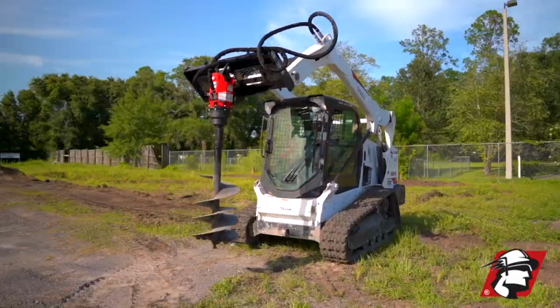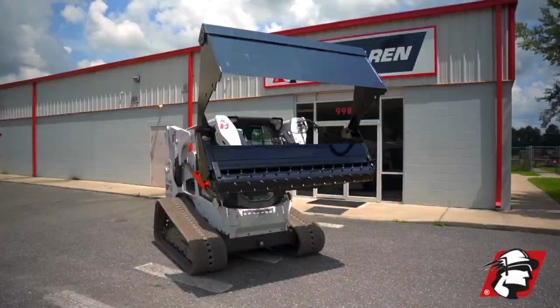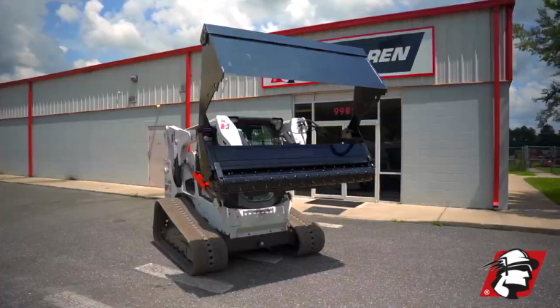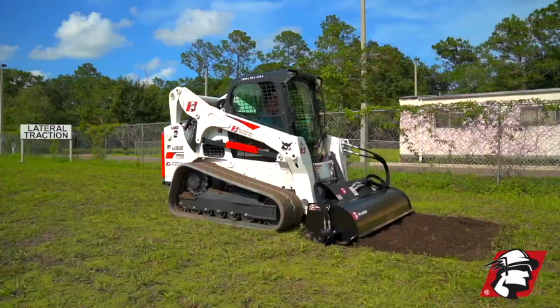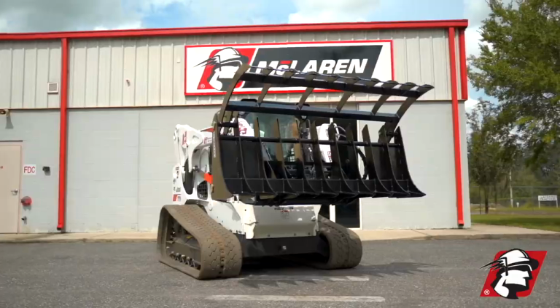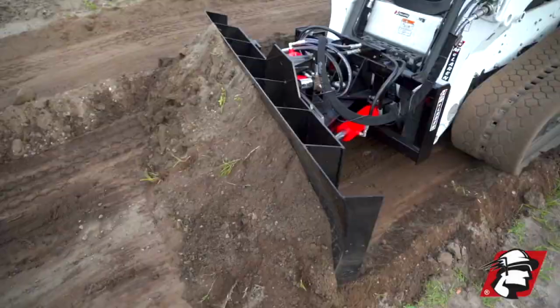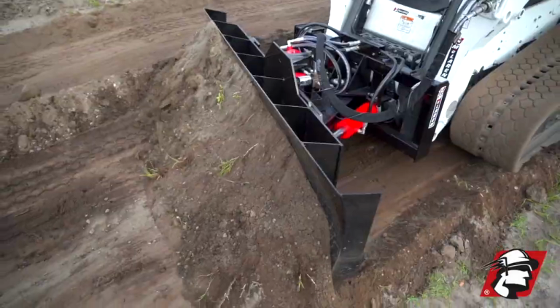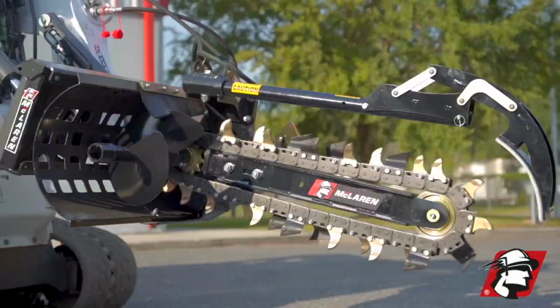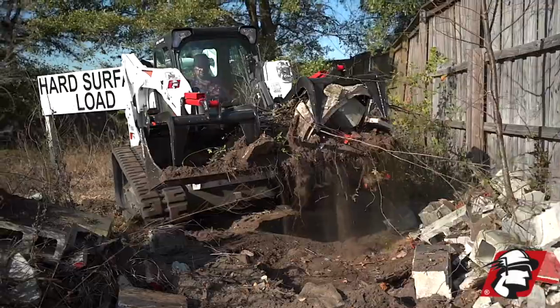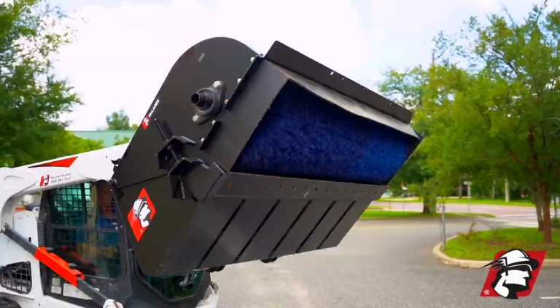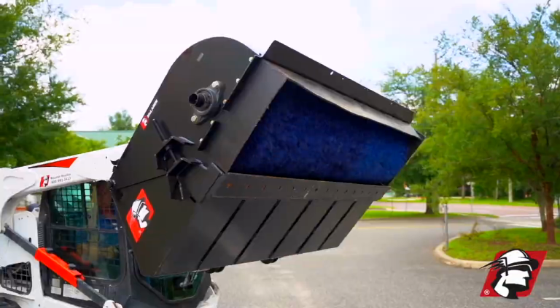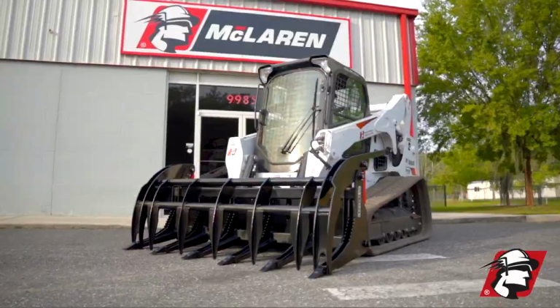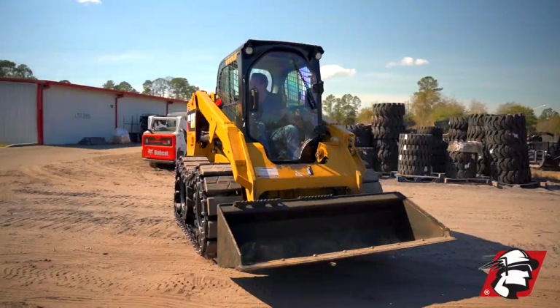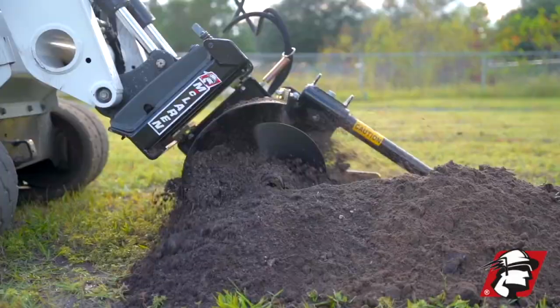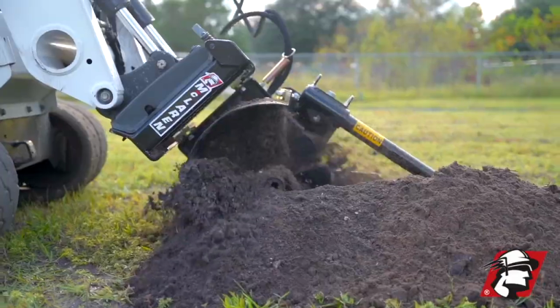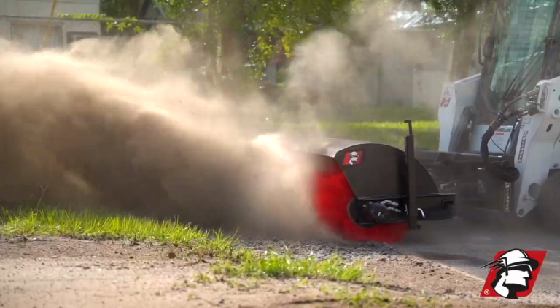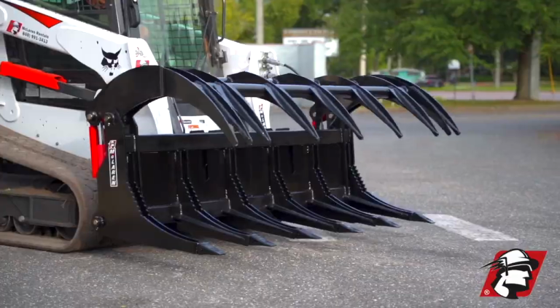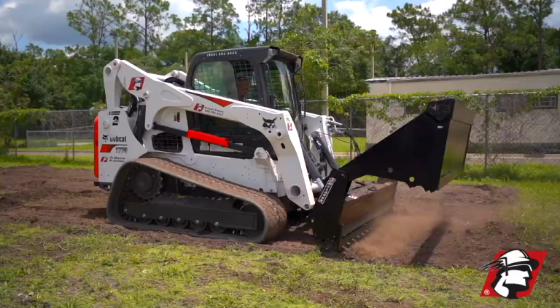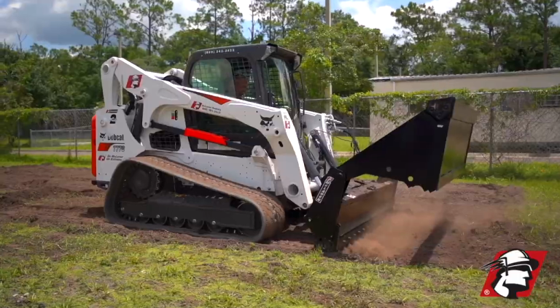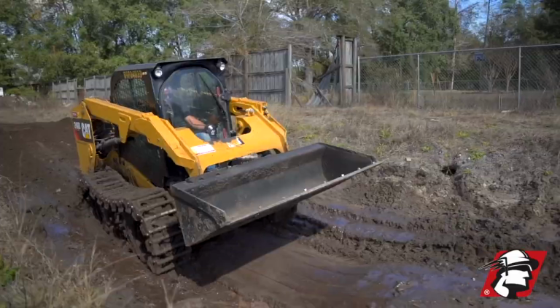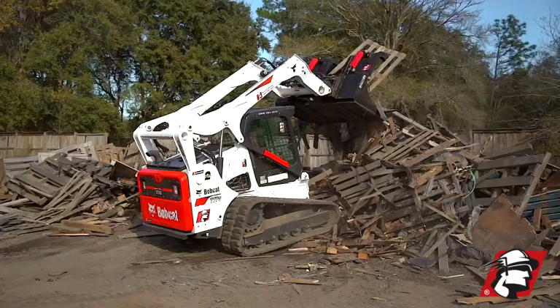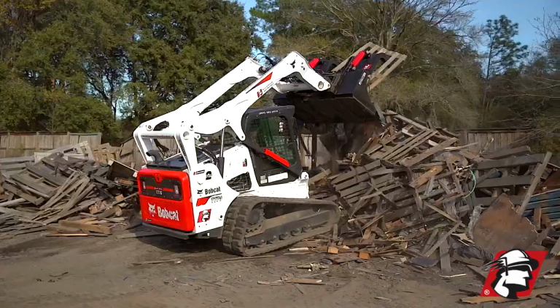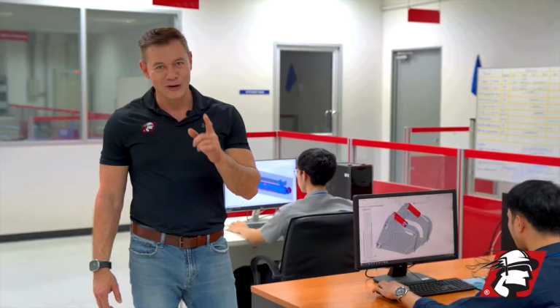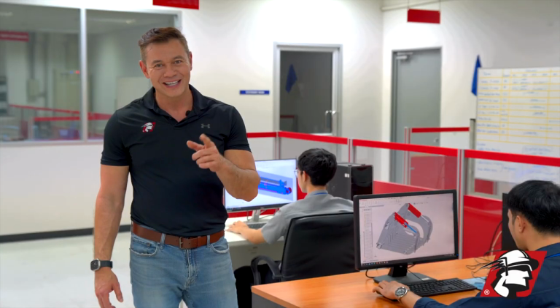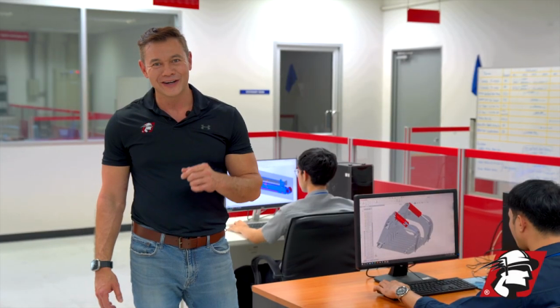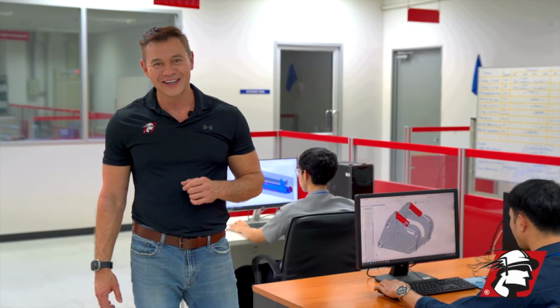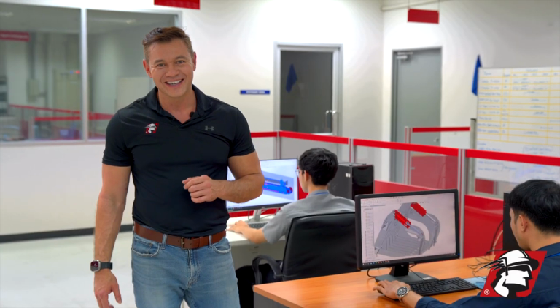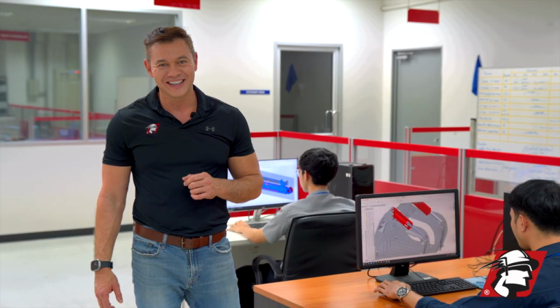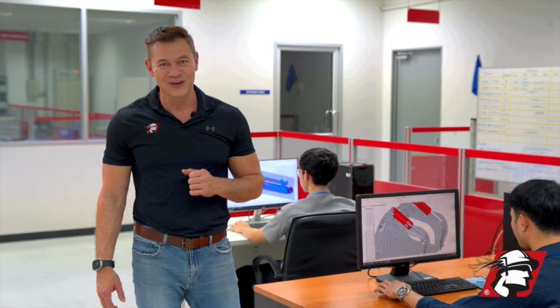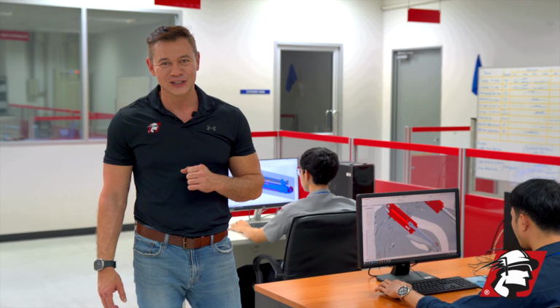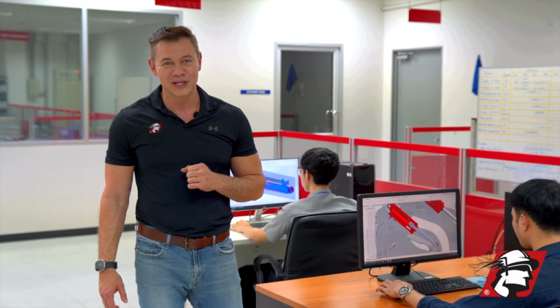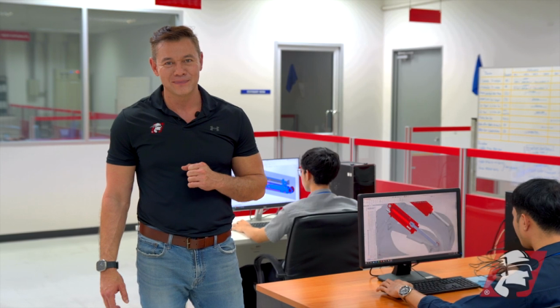So if you're looking to get an attachment for your machine, give McLaren a call. Go McLaren, go Xtreme.